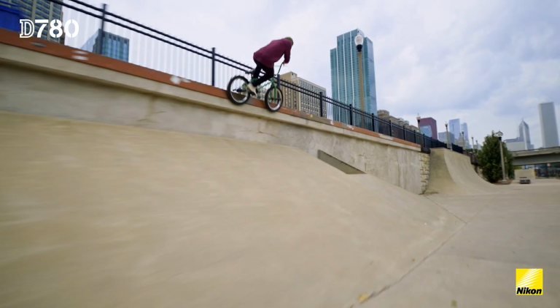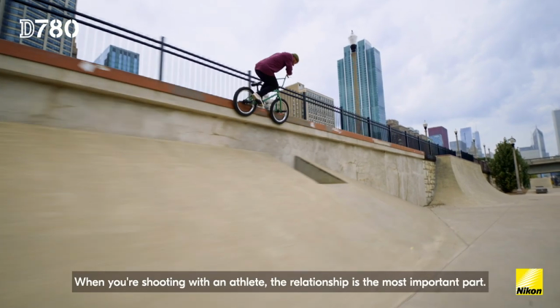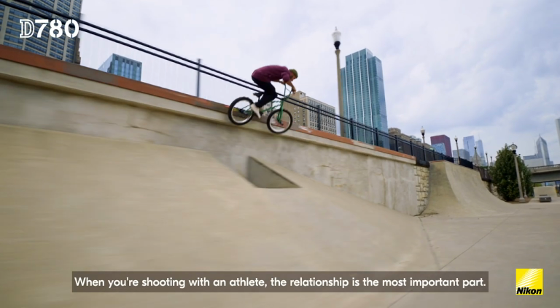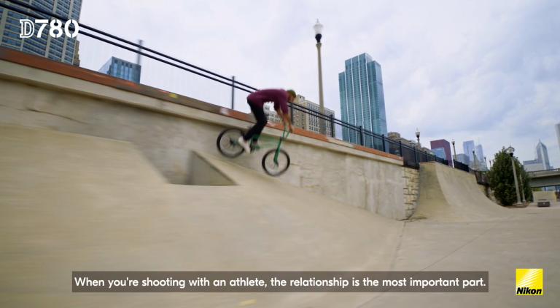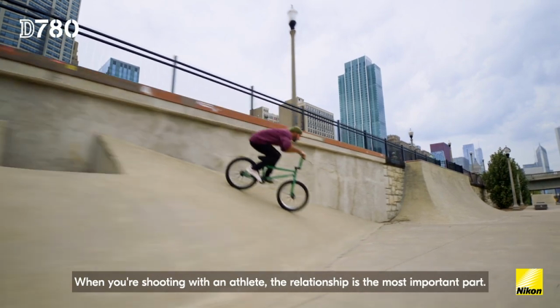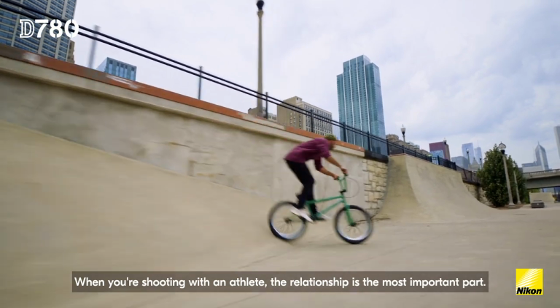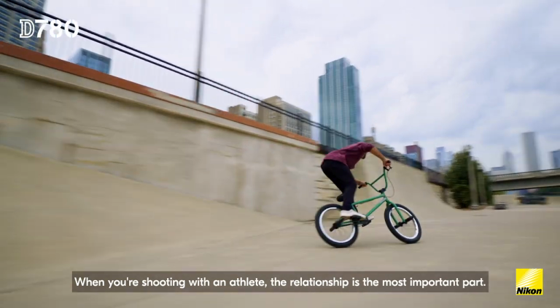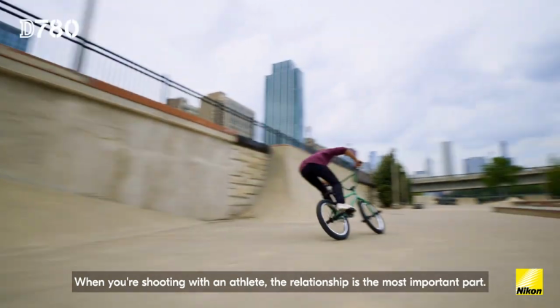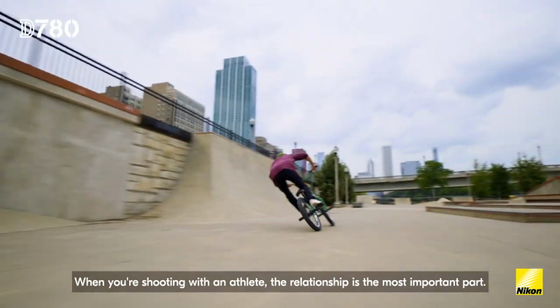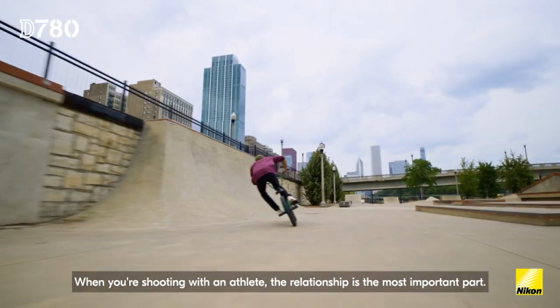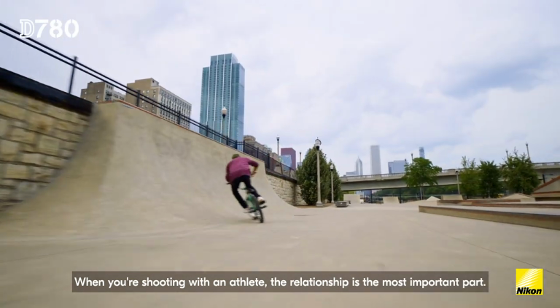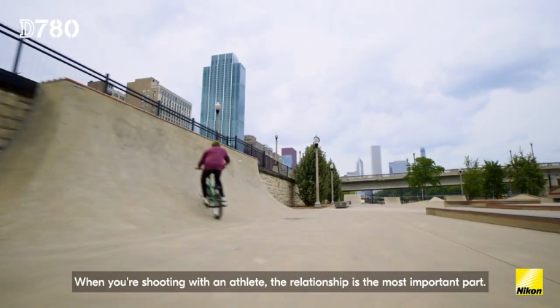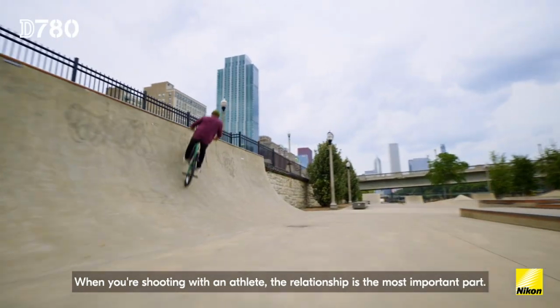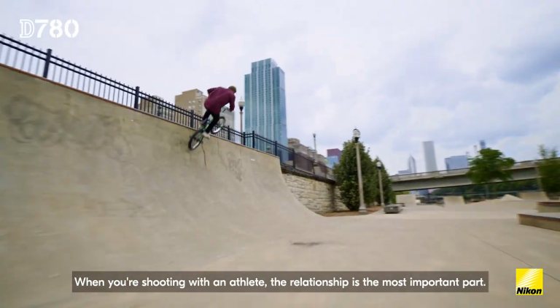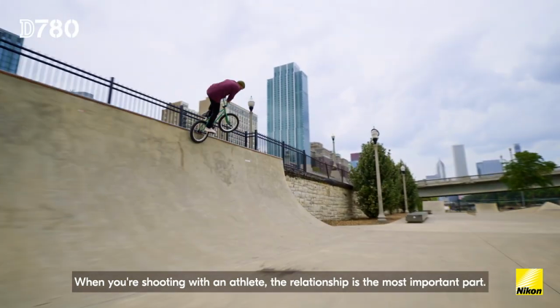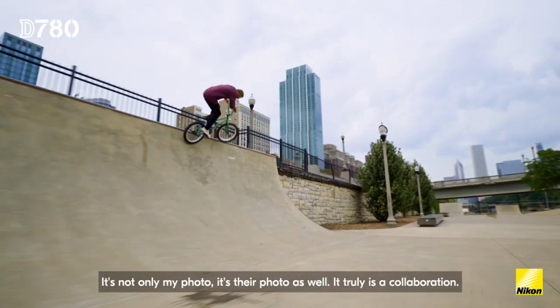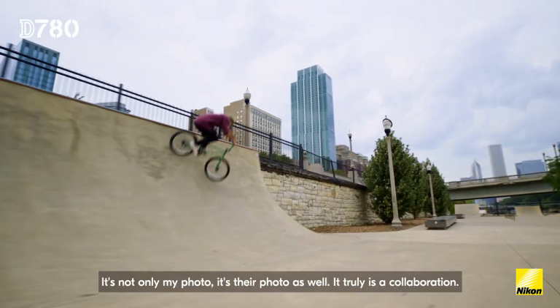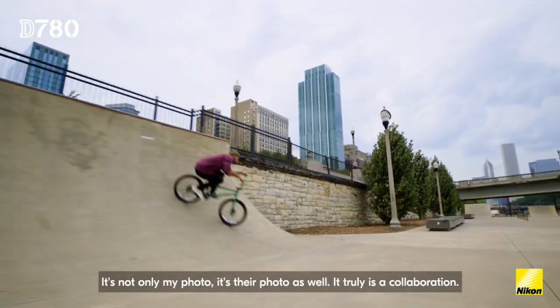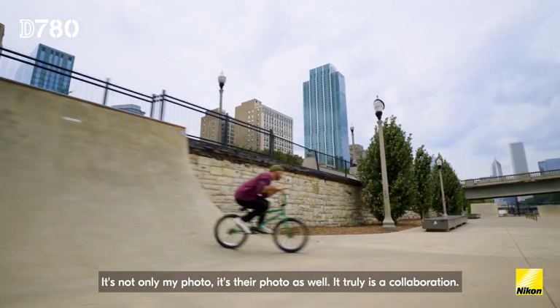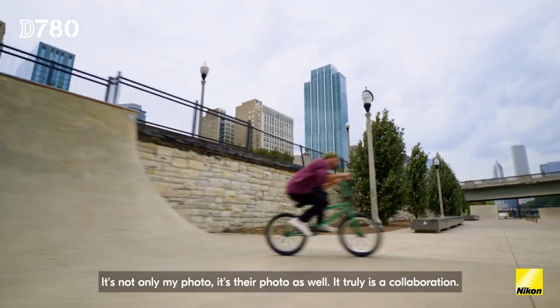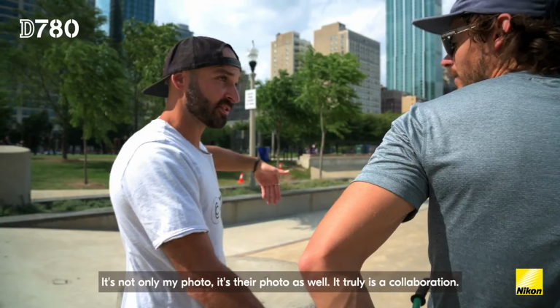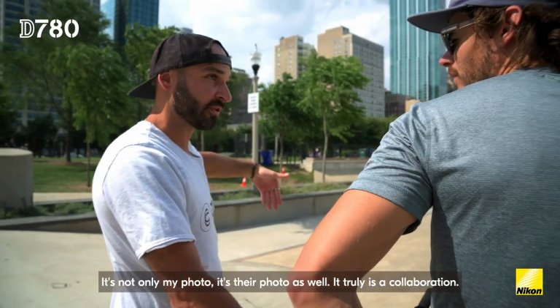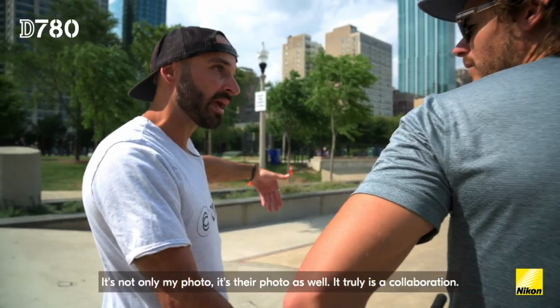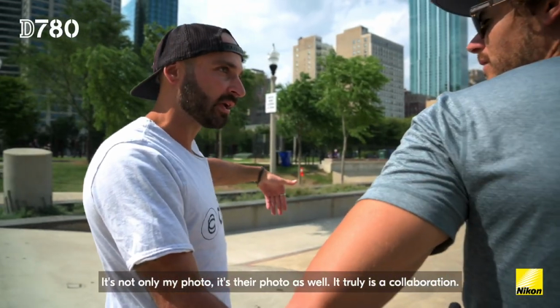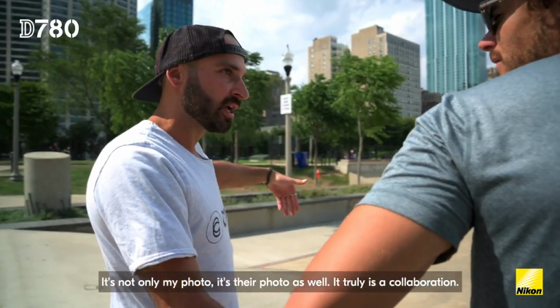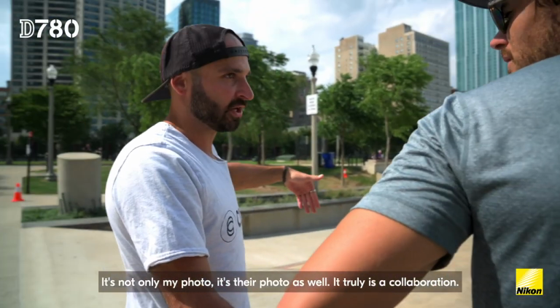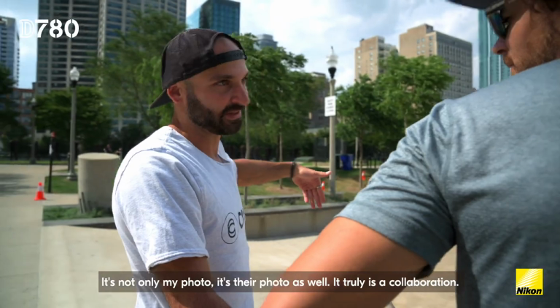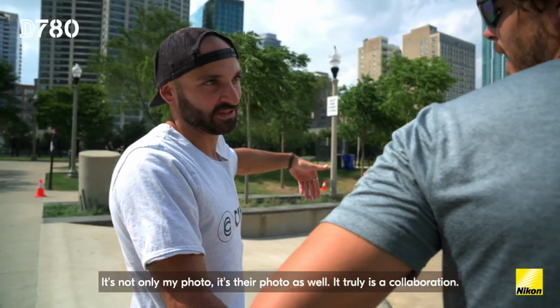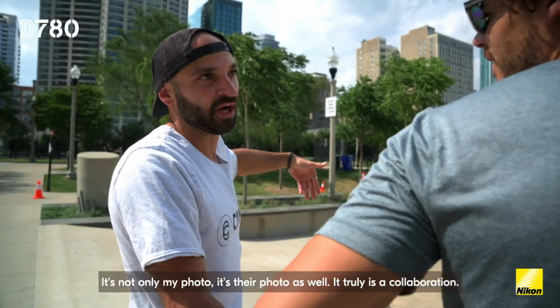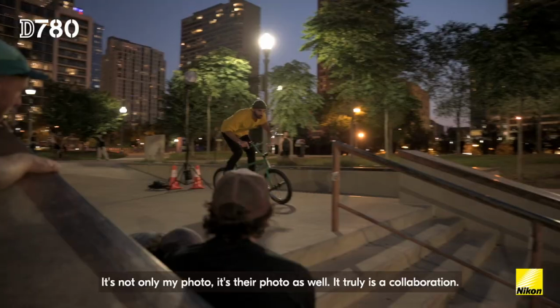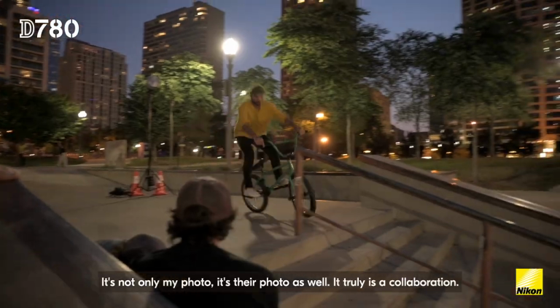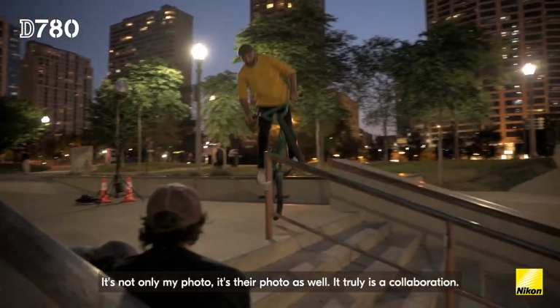When you're shooting with an athlete, the relationship is the most important part. It's not only my photo, it's their photo as well. It truly is a collaboration.